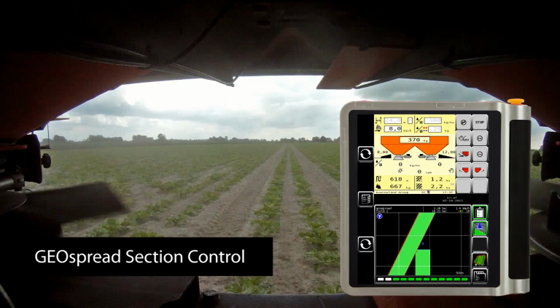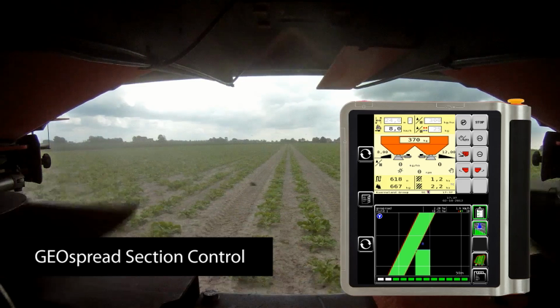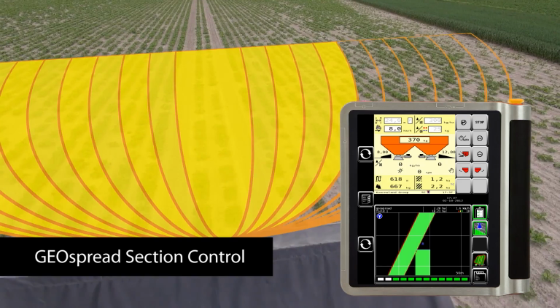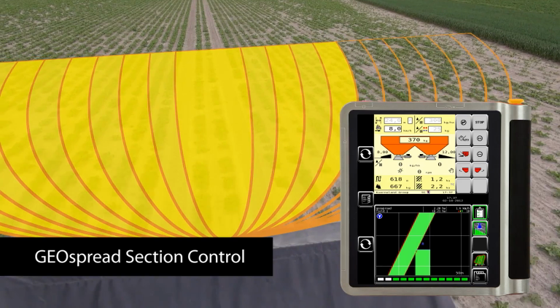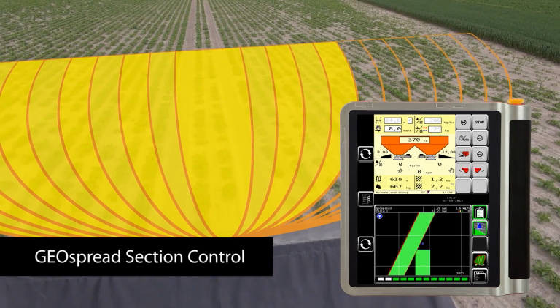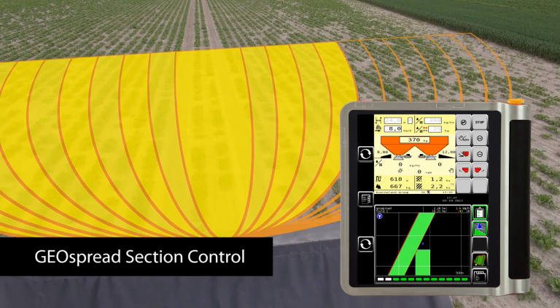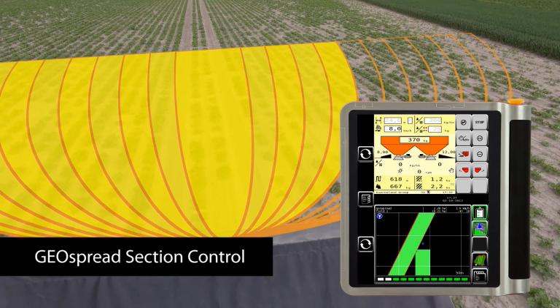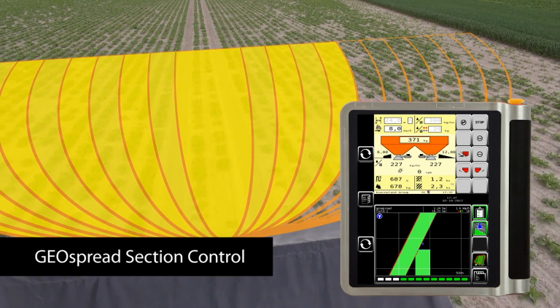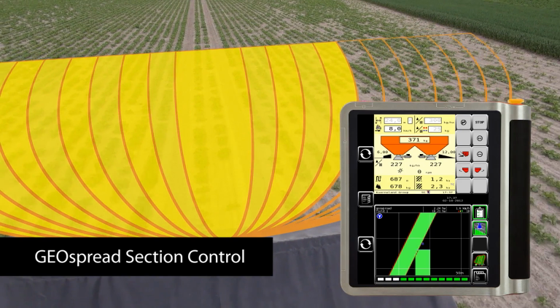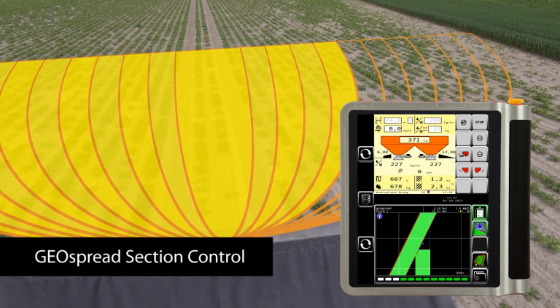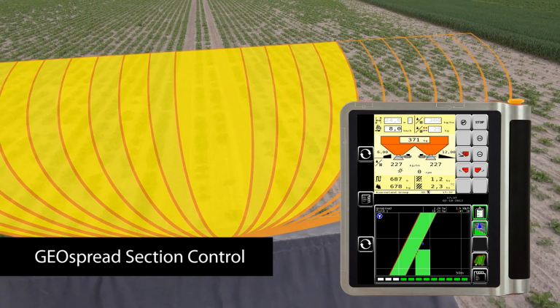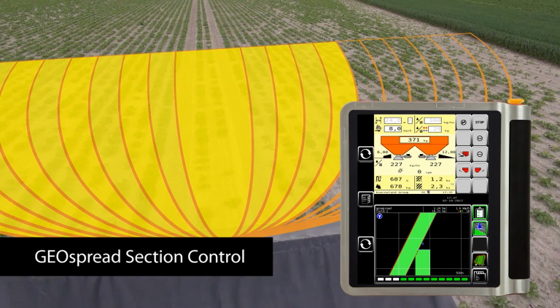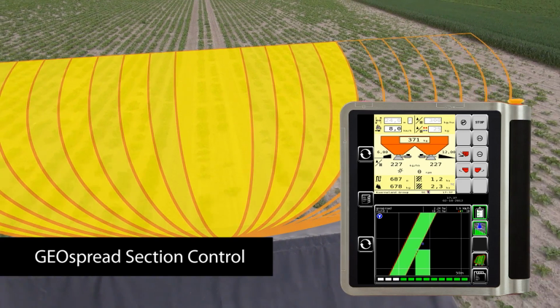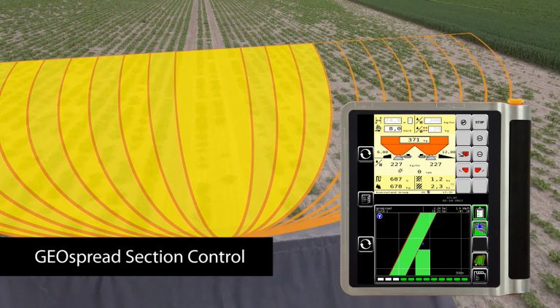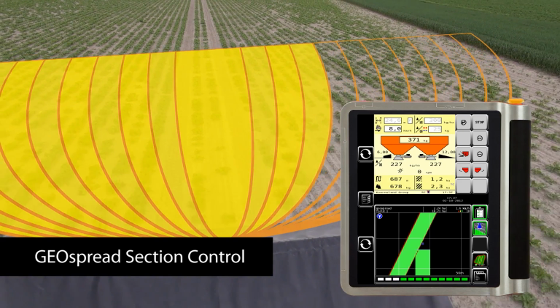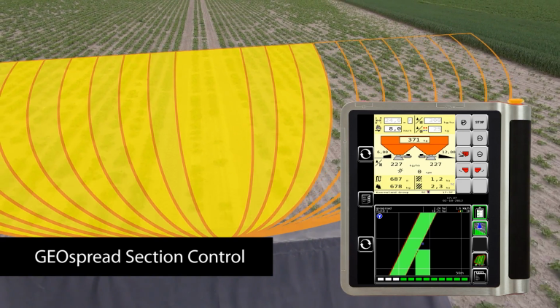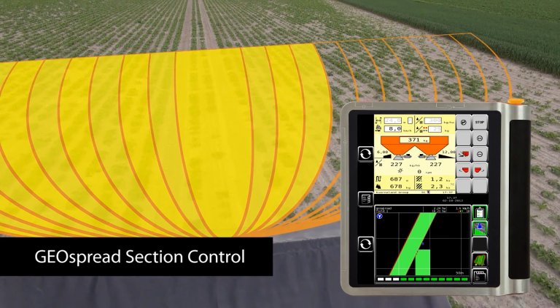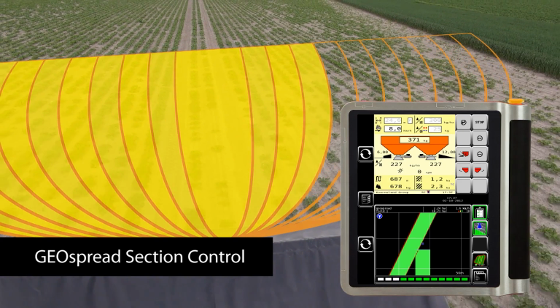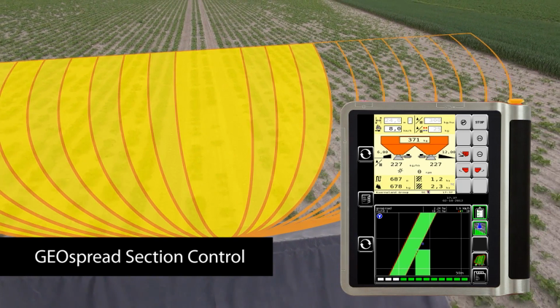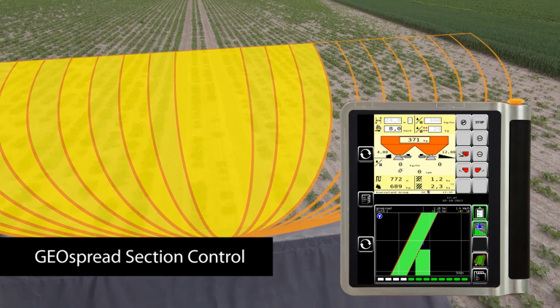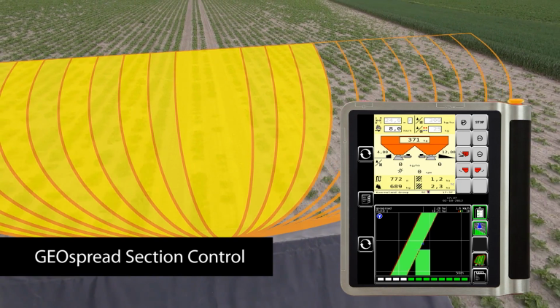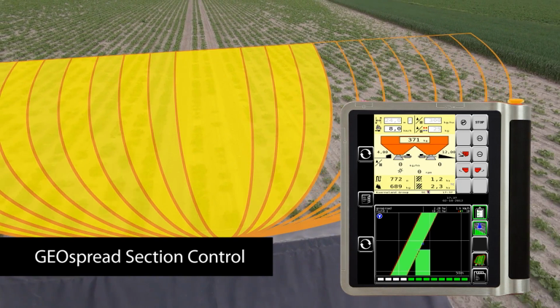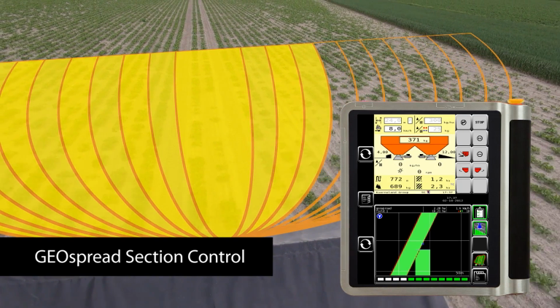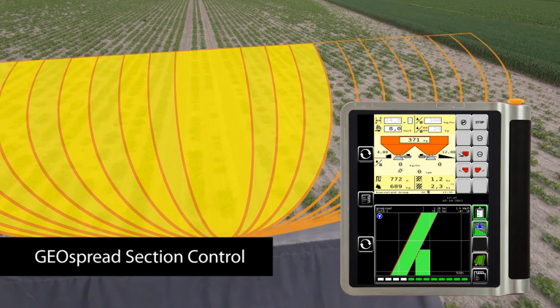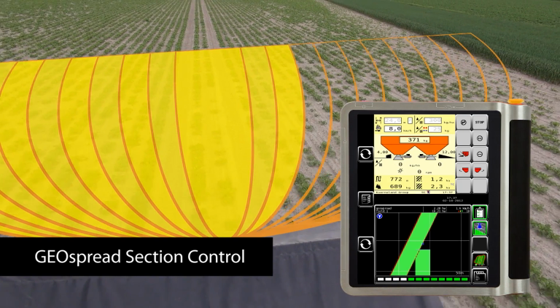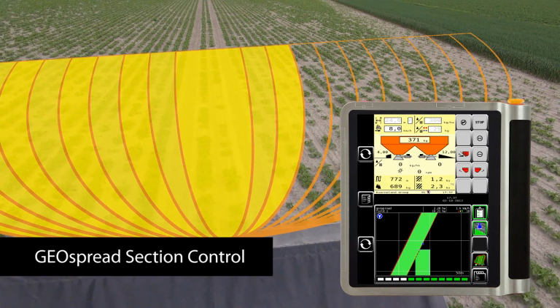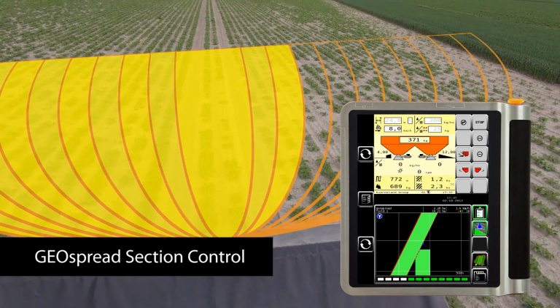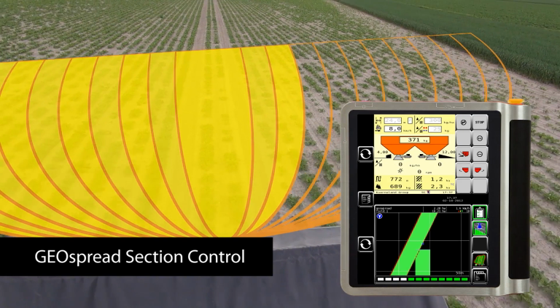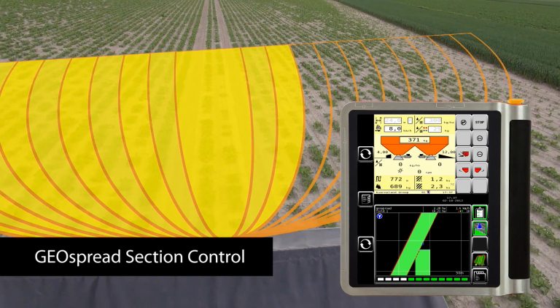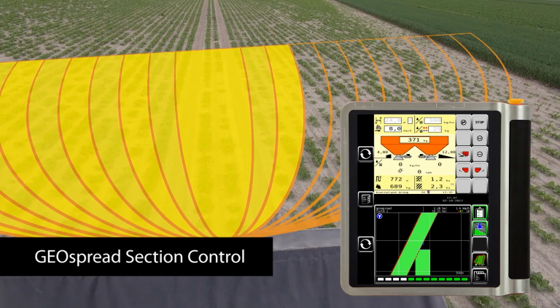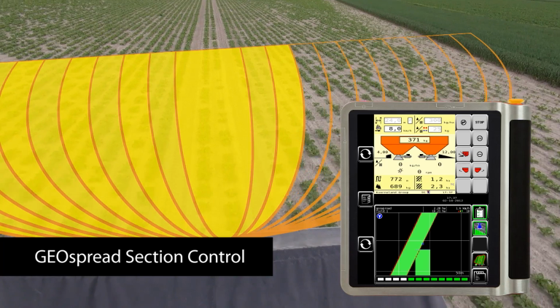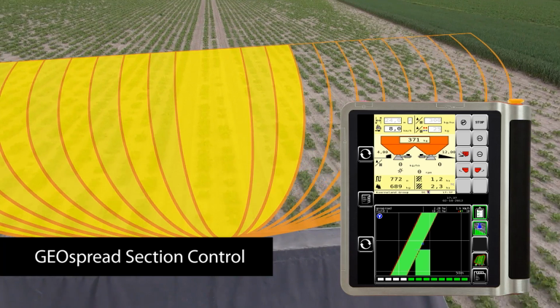In this situation, if you have a very odd-shaped field, the machine will adjust the spreading width by itself.